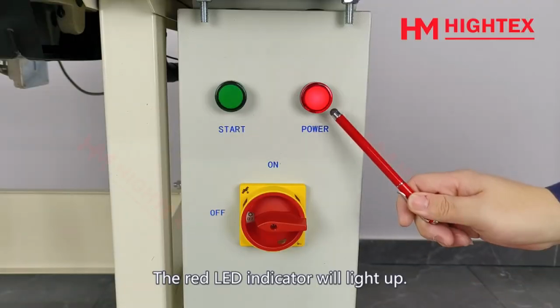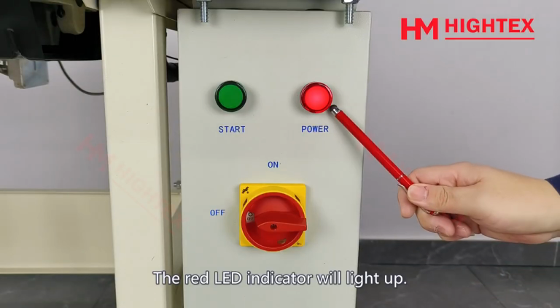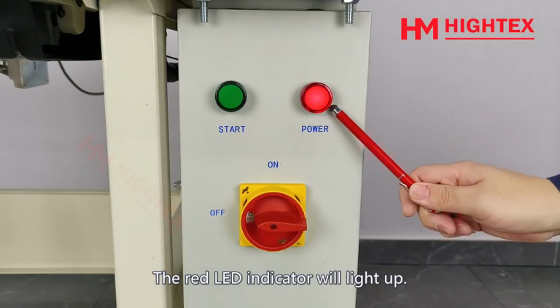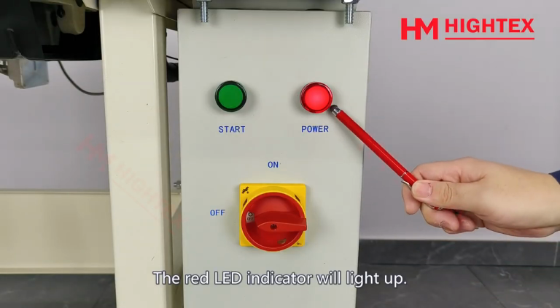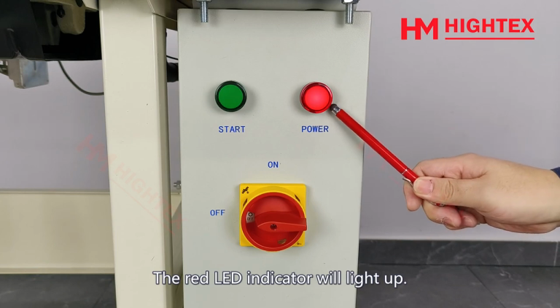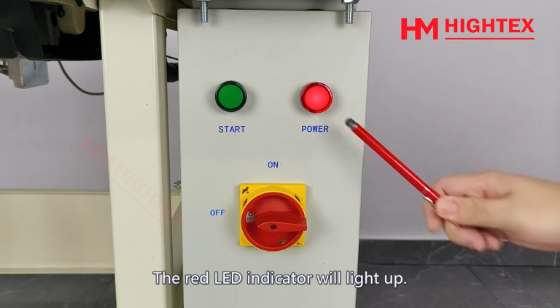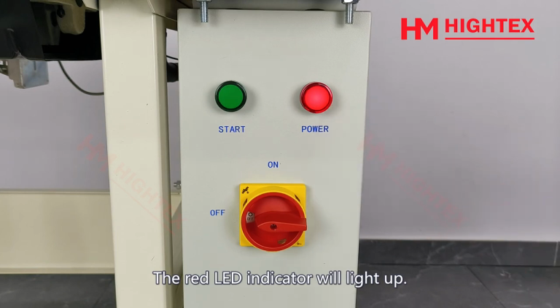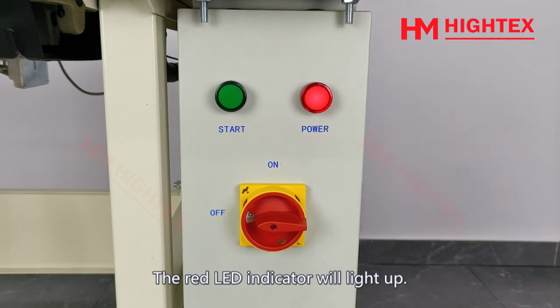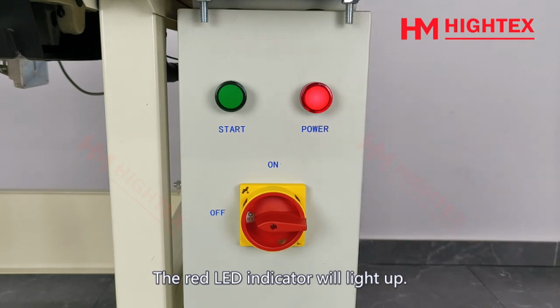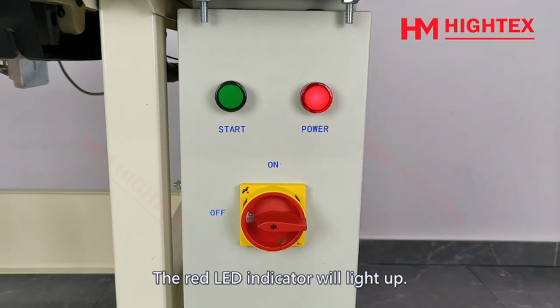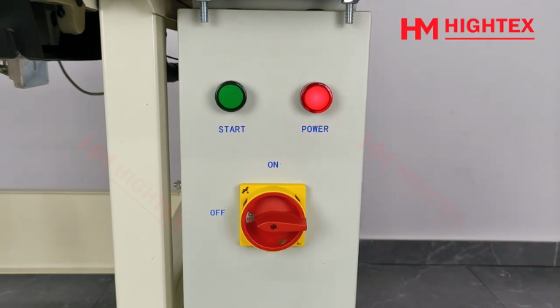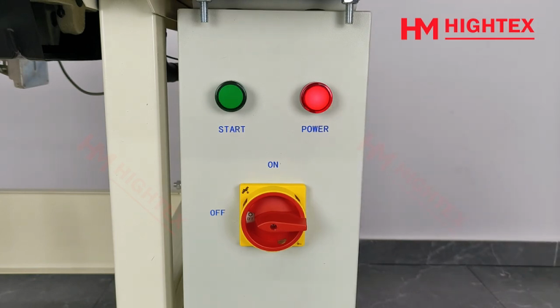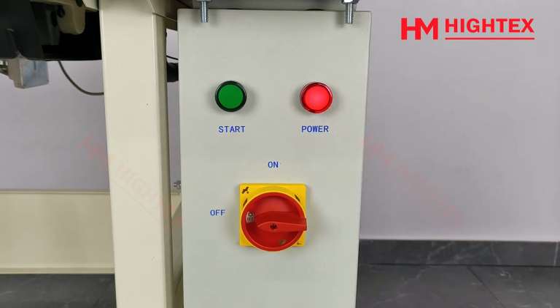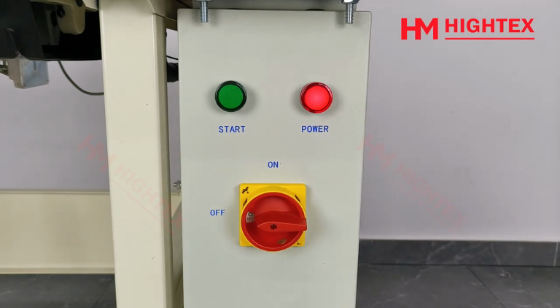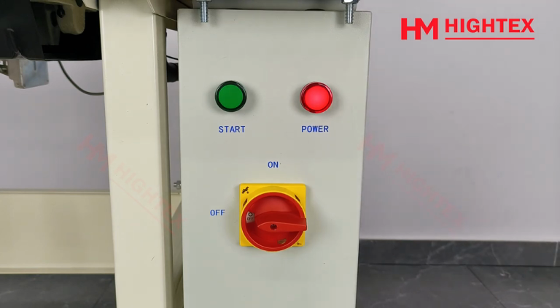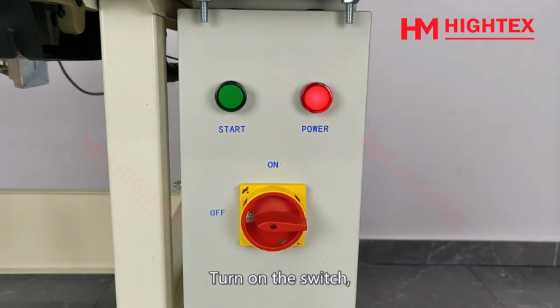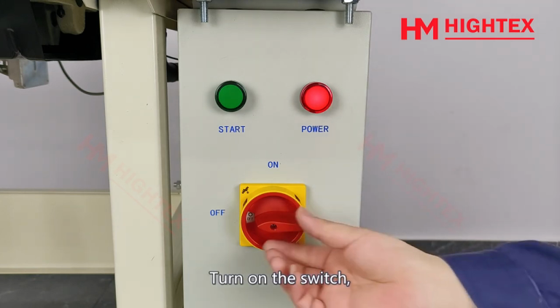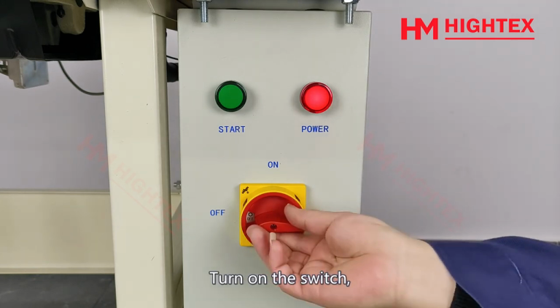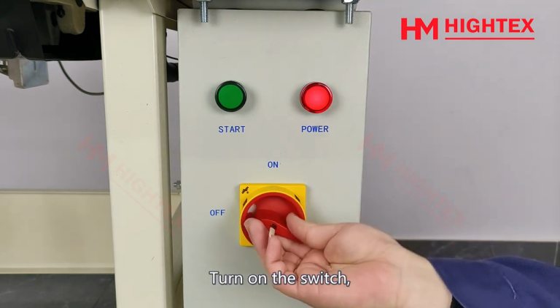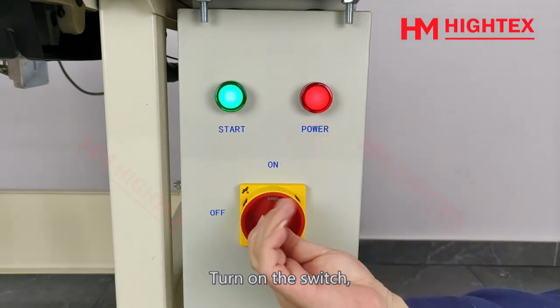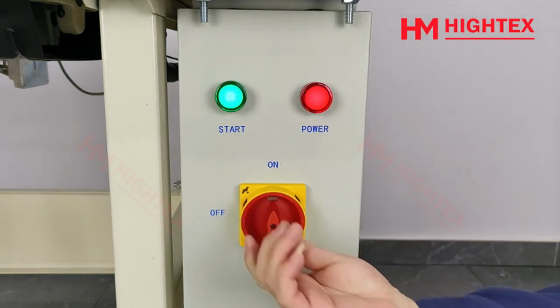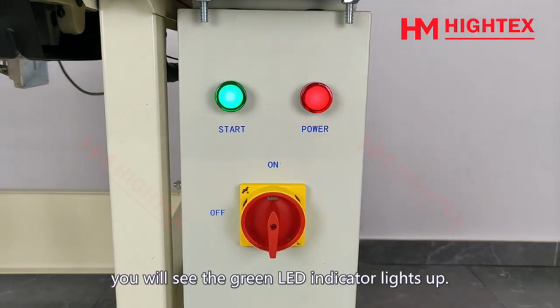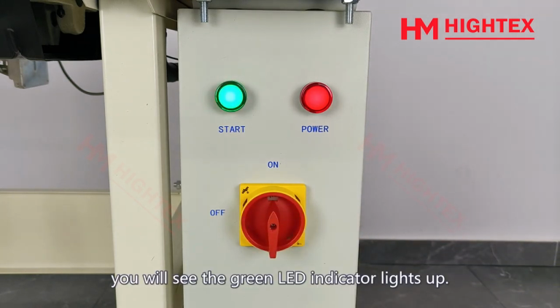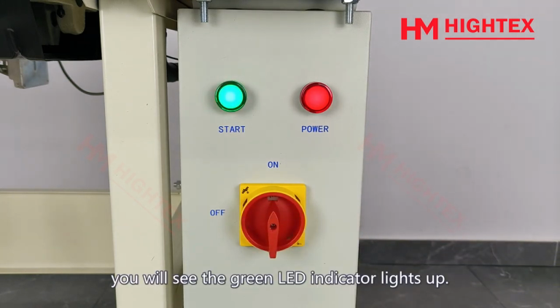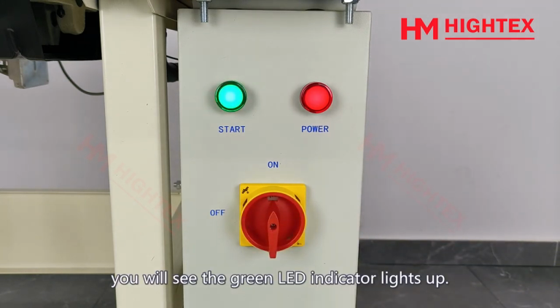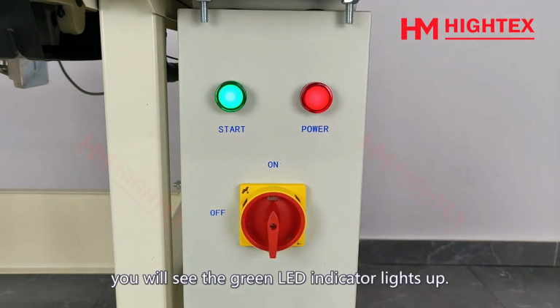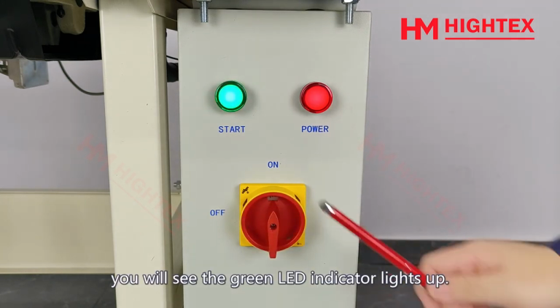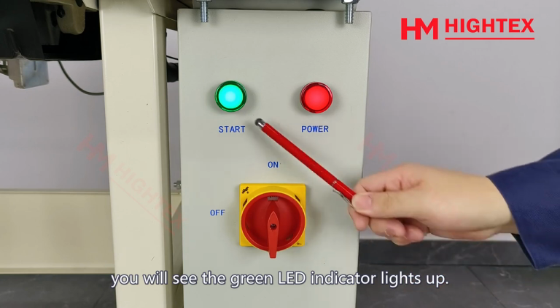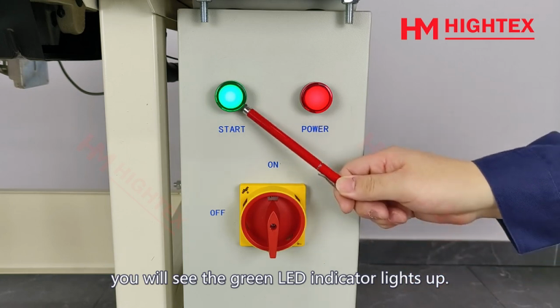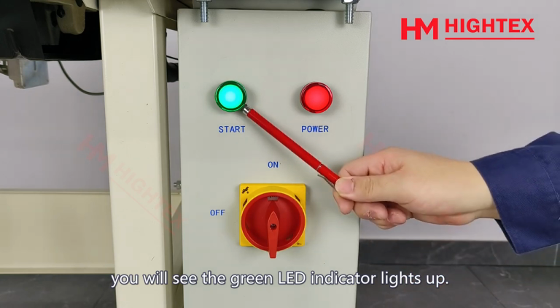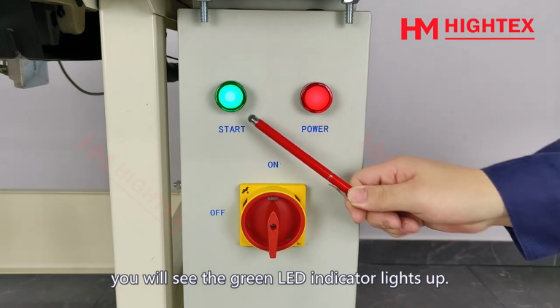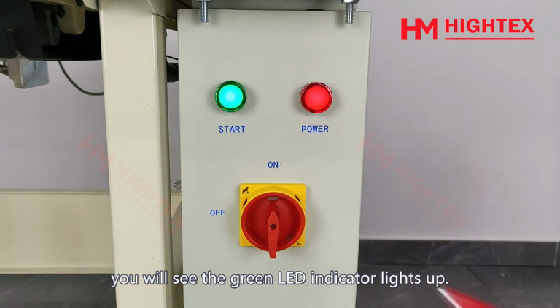The red LED indicator will light up. Turn on the switch. You will see the green LED indicator light up.